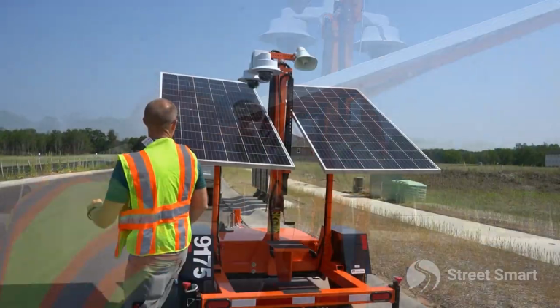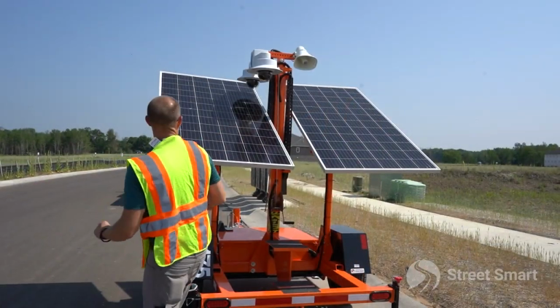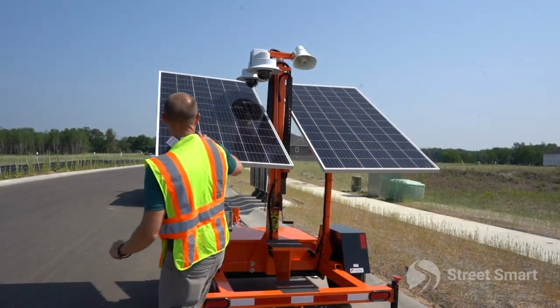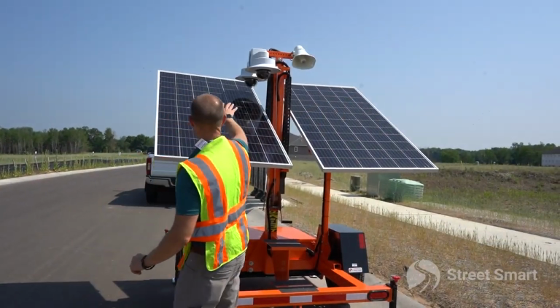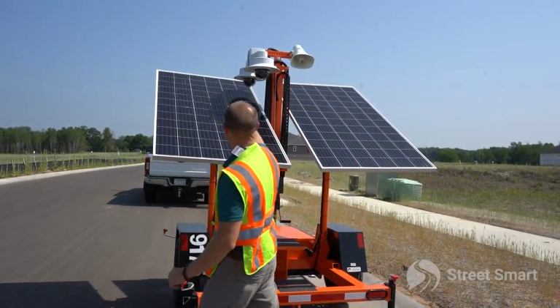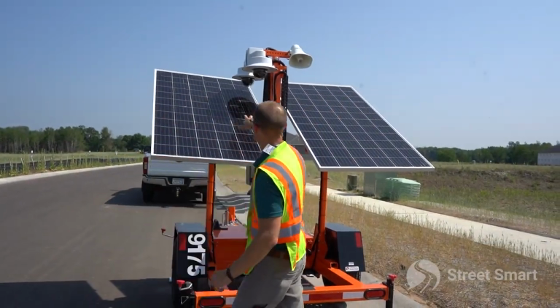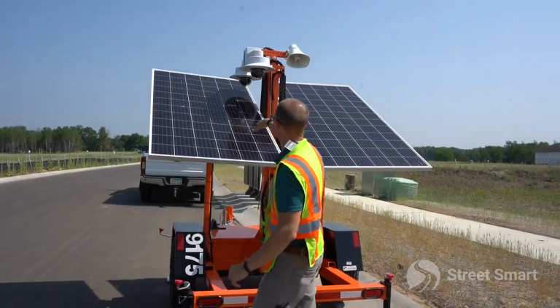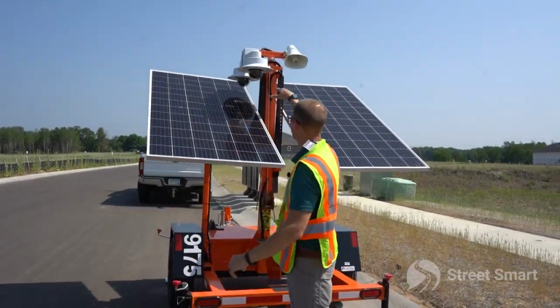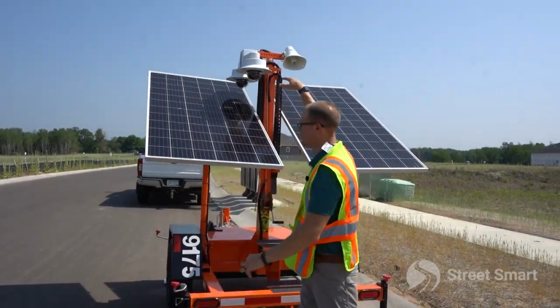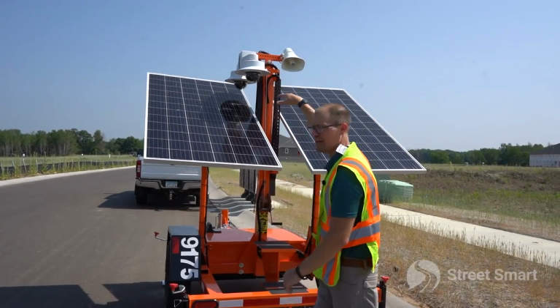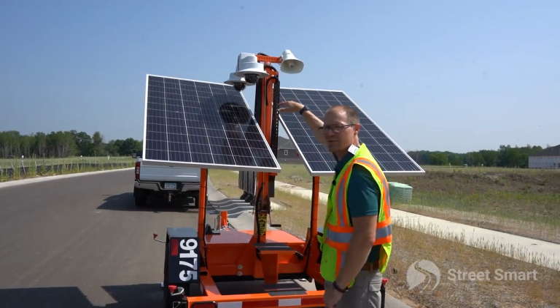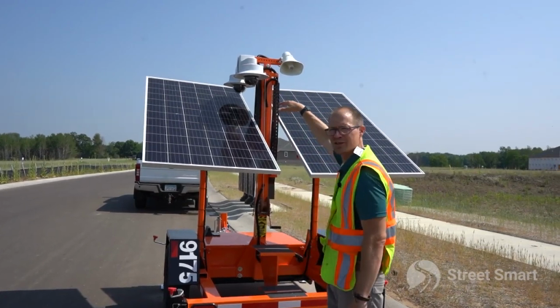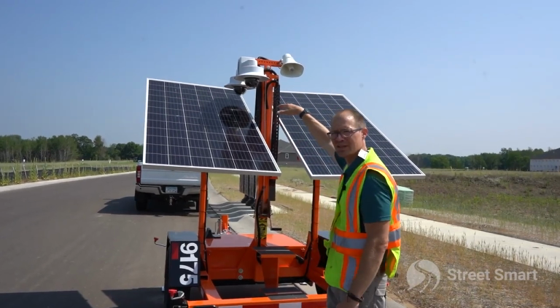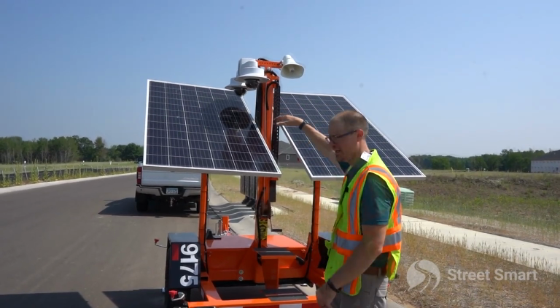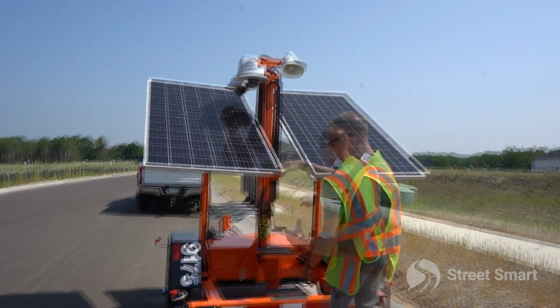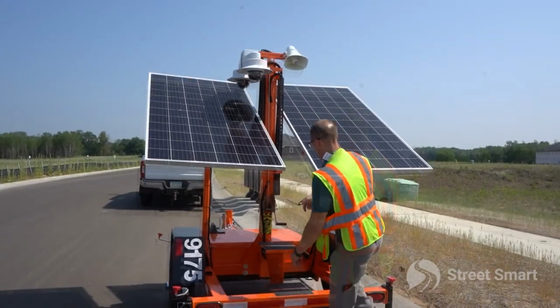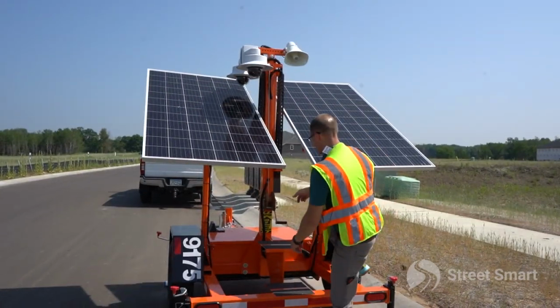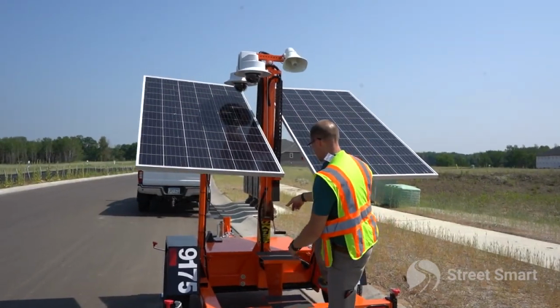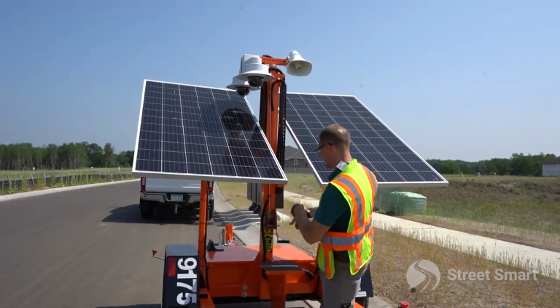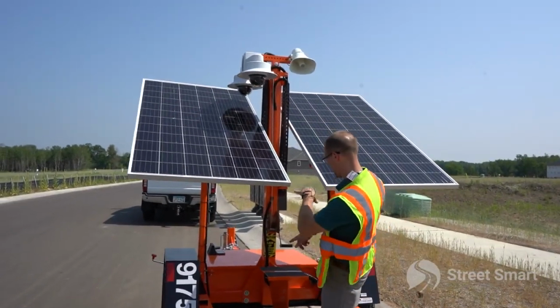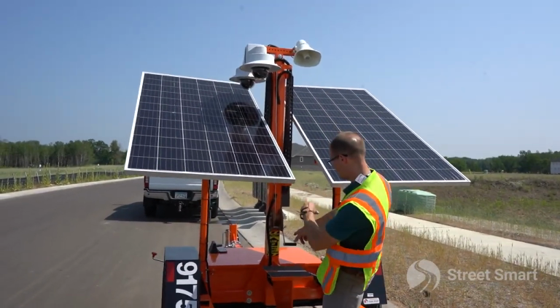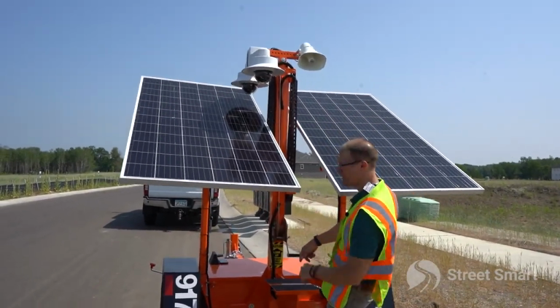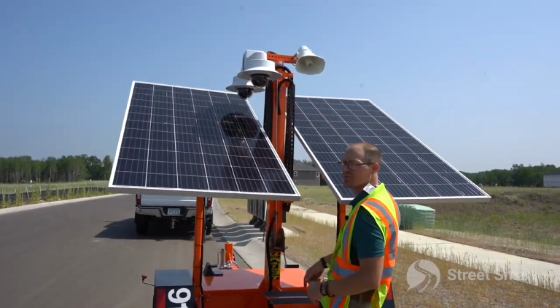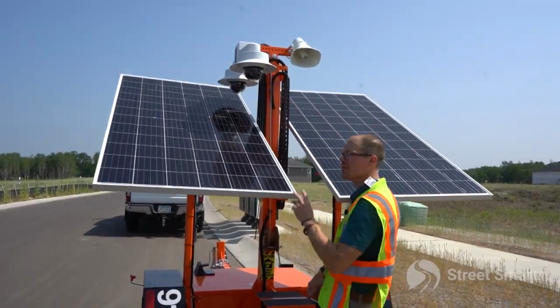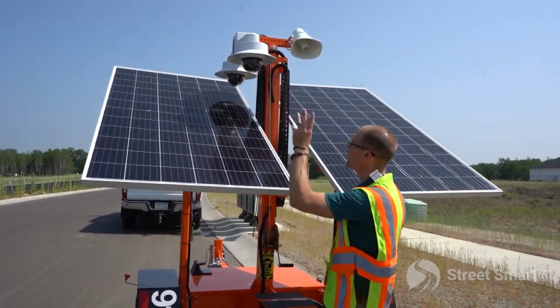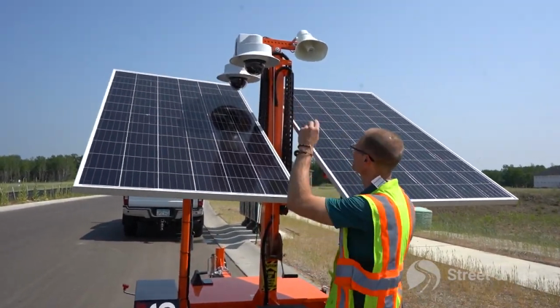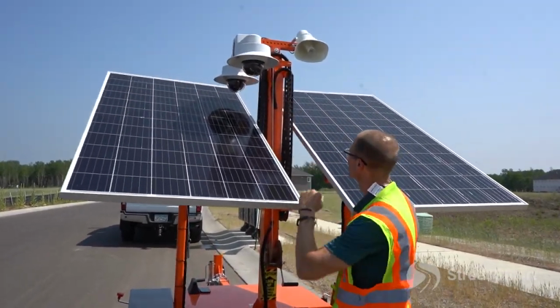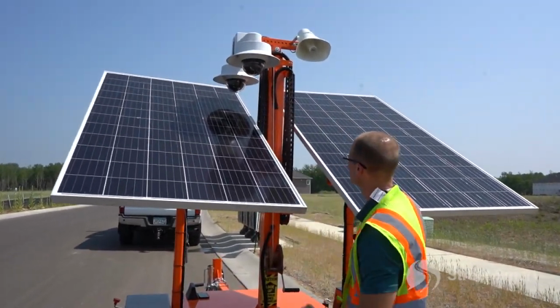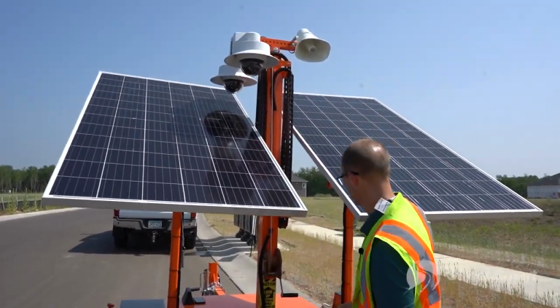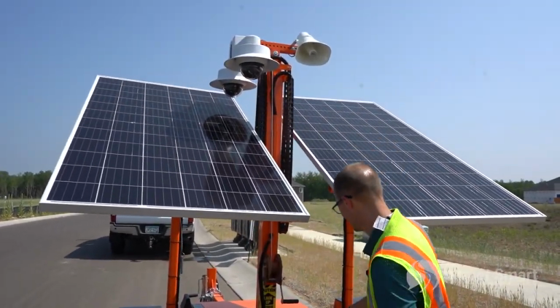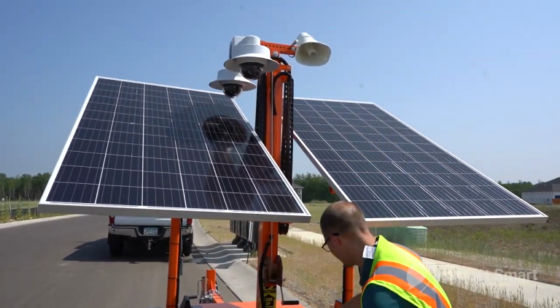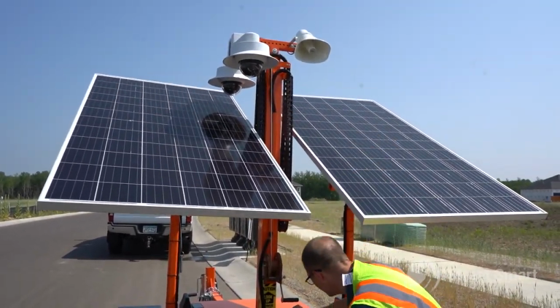Last step: we got to get our cameras up in the air. Make sure you don't have any overhead power lines before you start cranking these up.